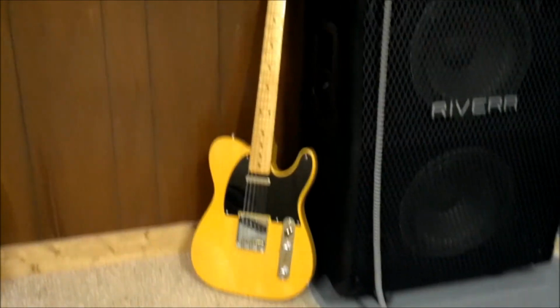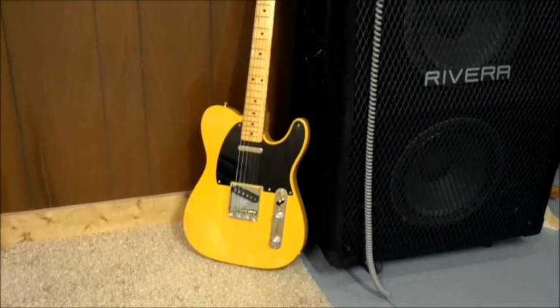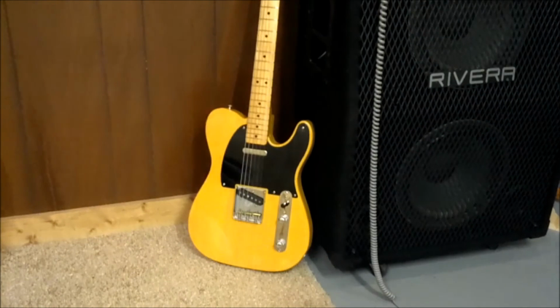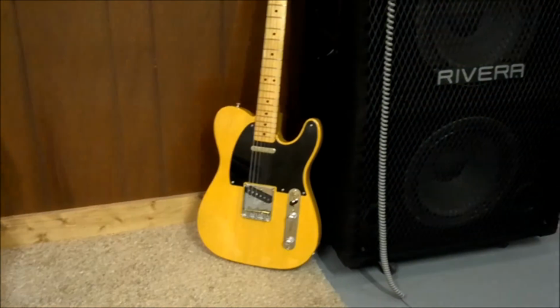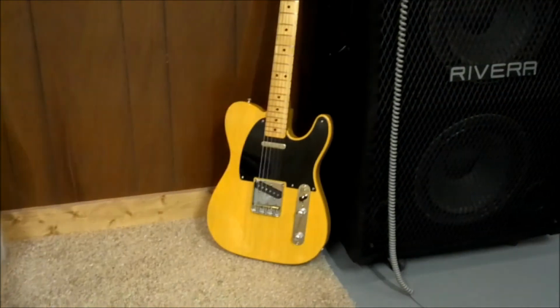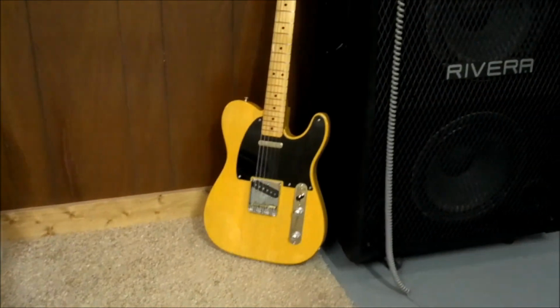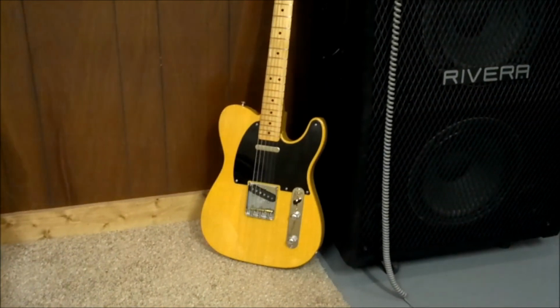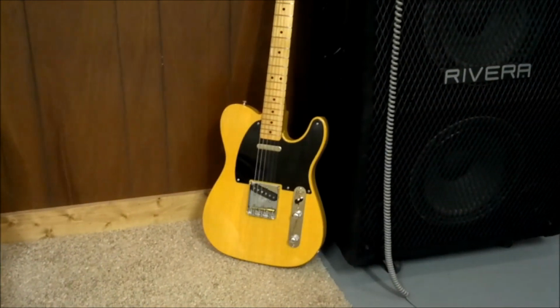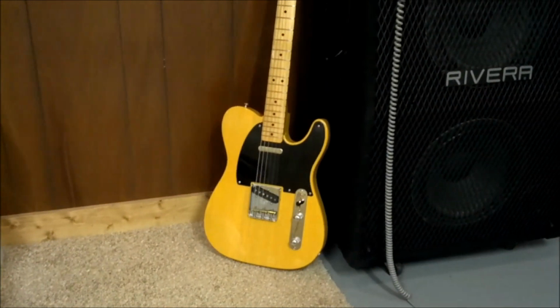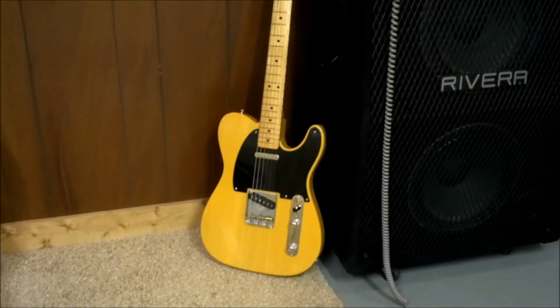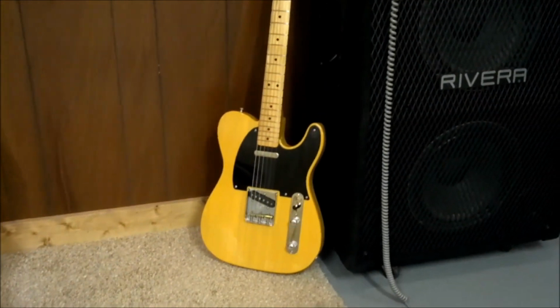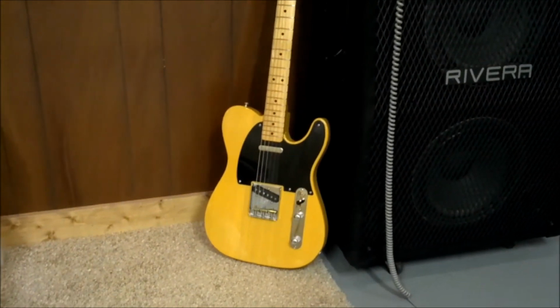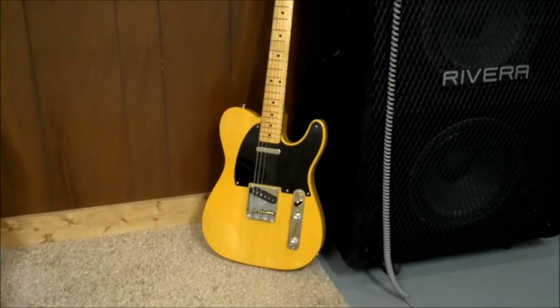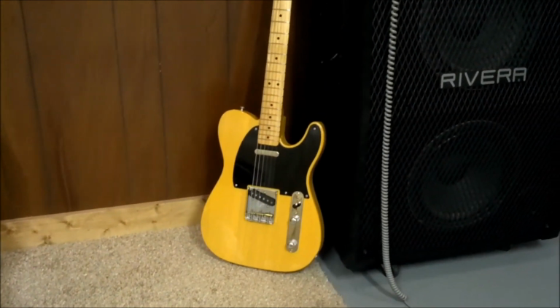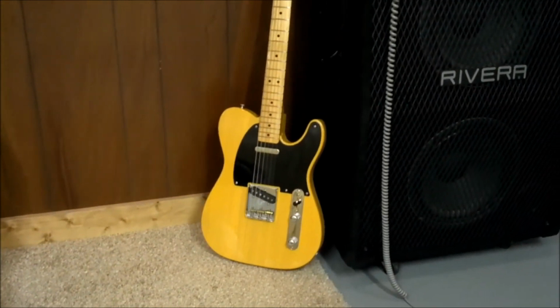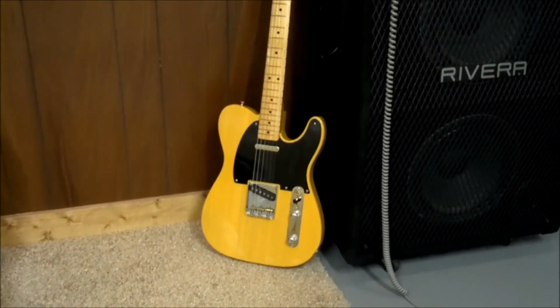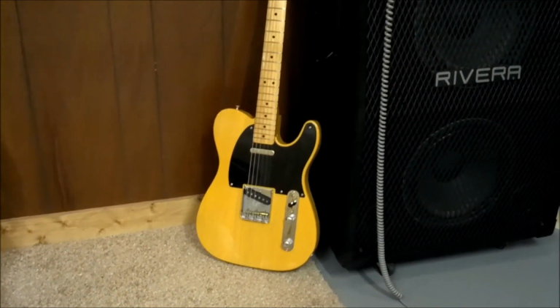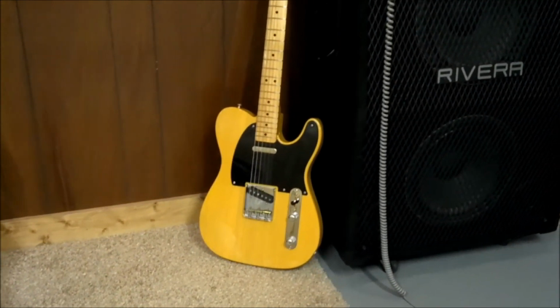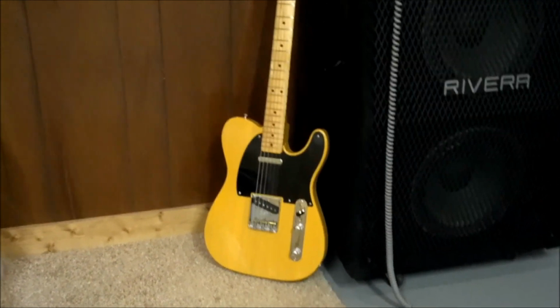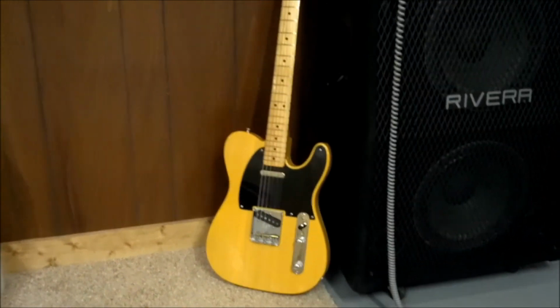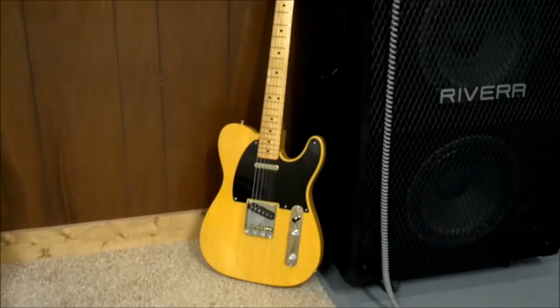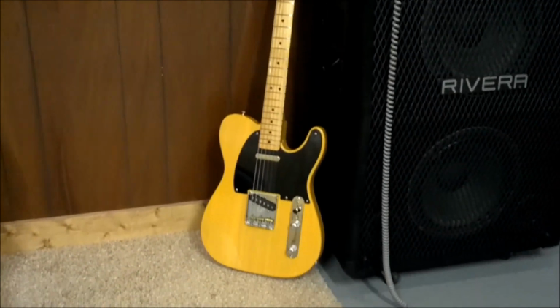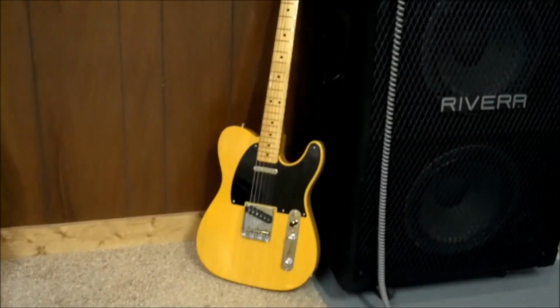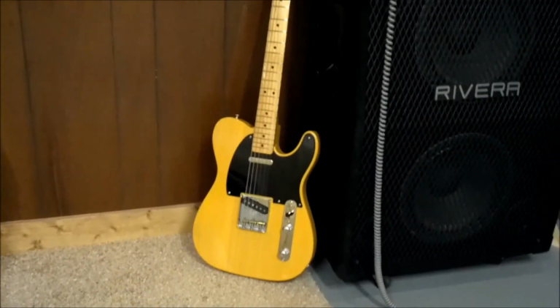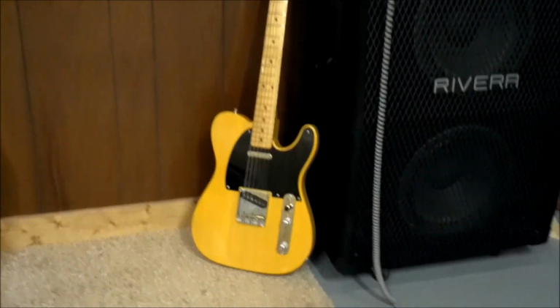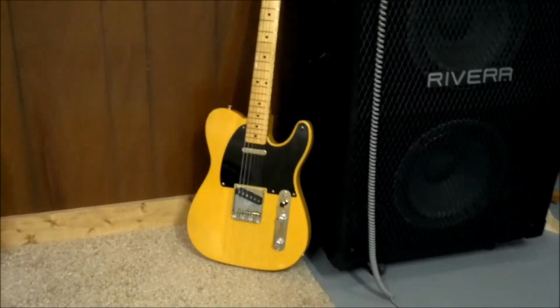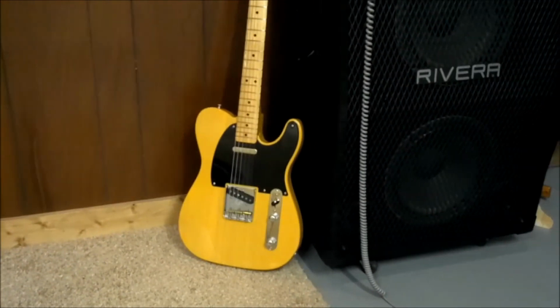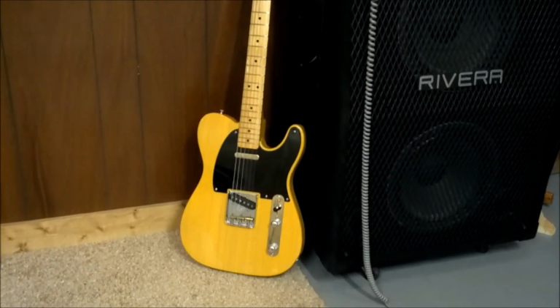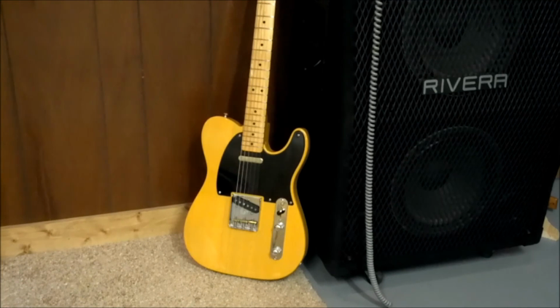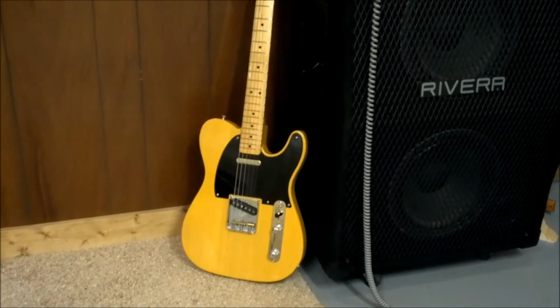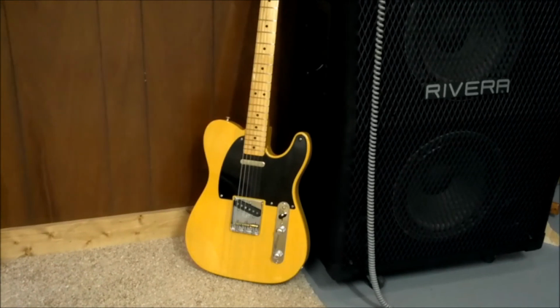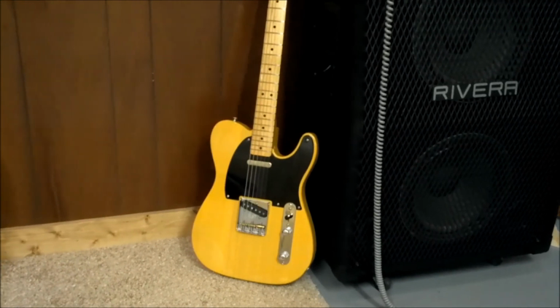Get down to your local guitar shop, find one, play one, and support live music this weekend if you can.